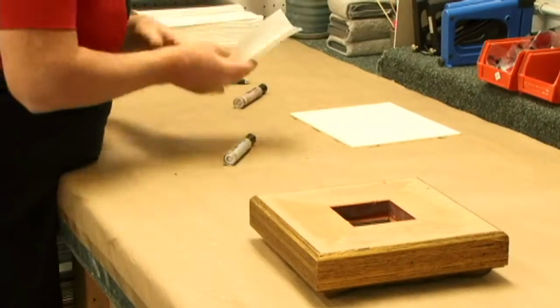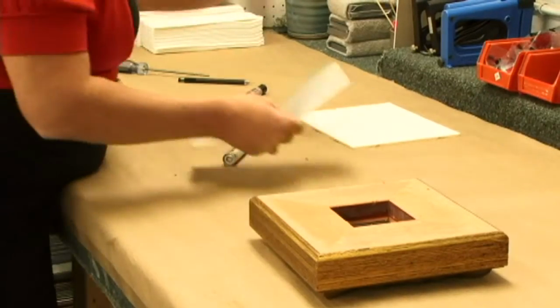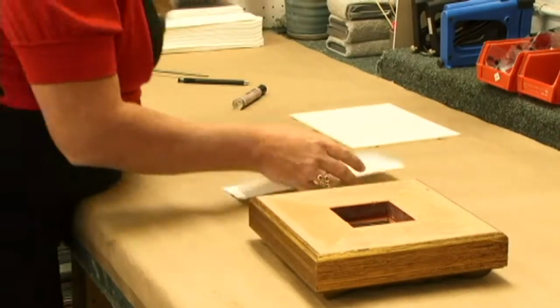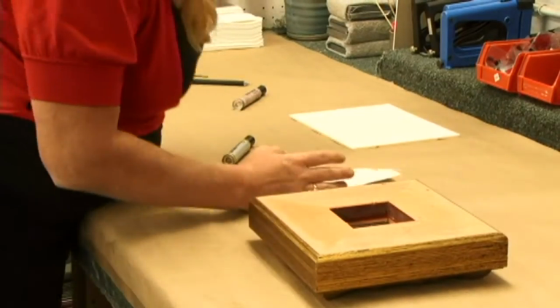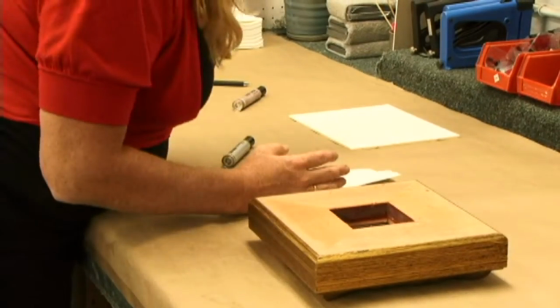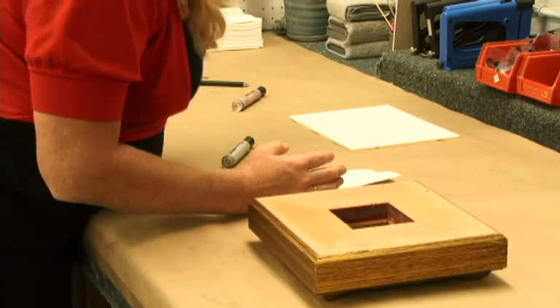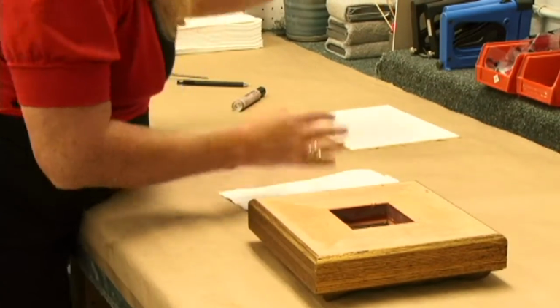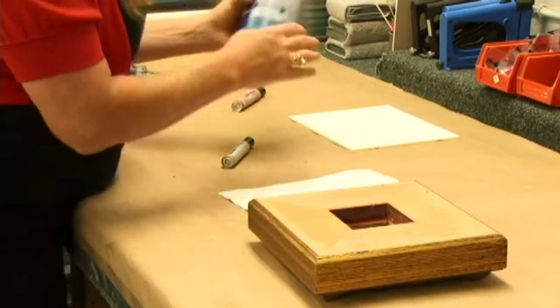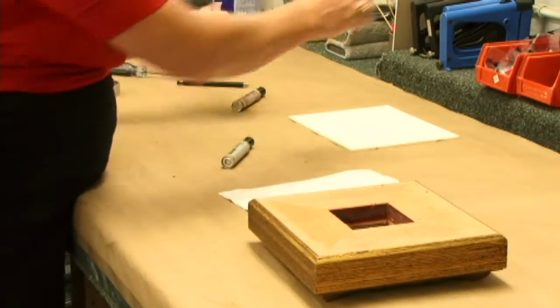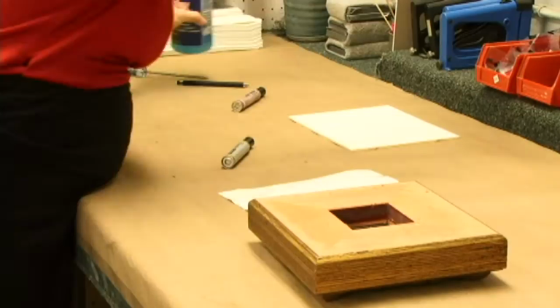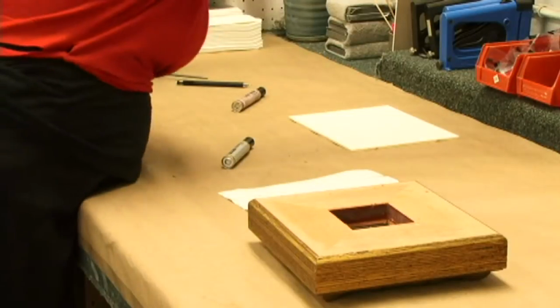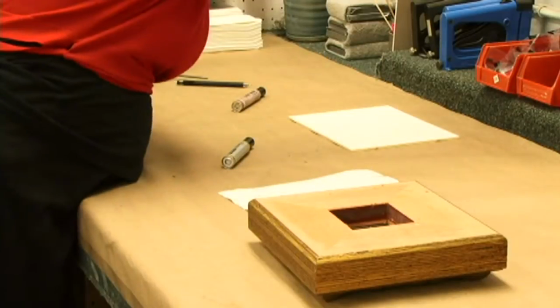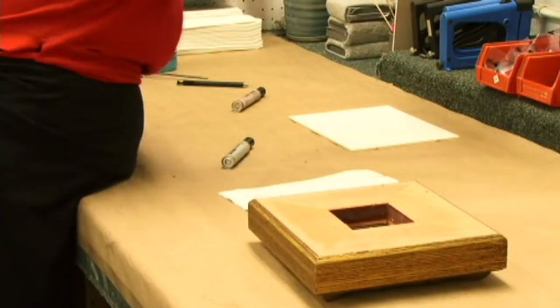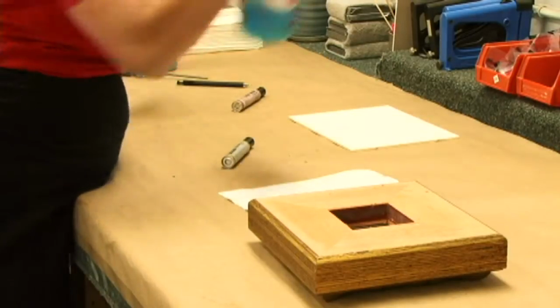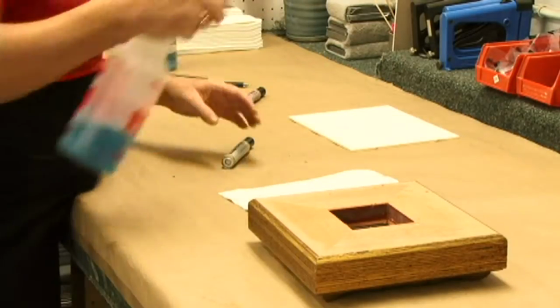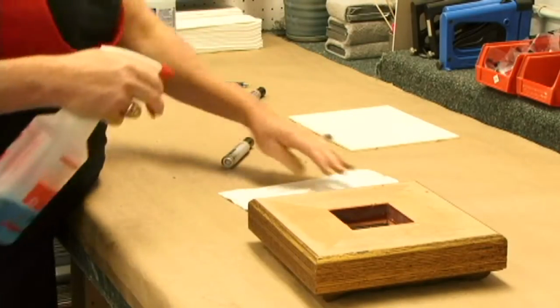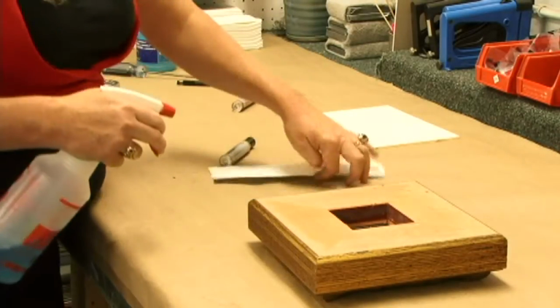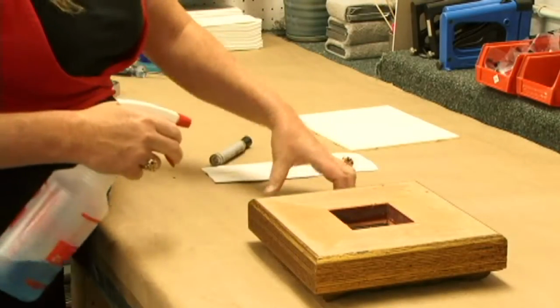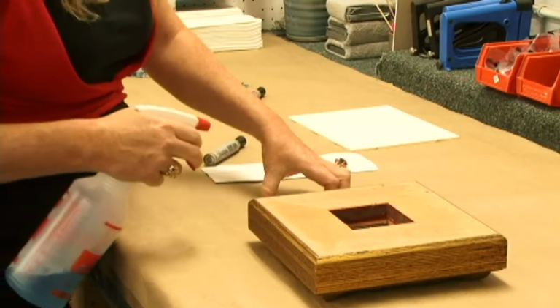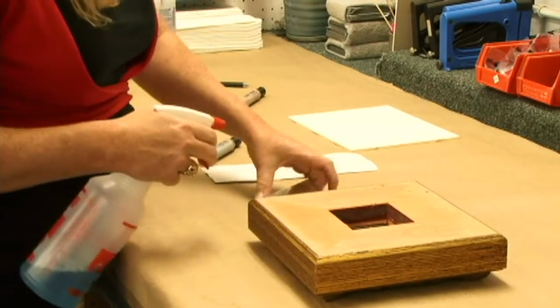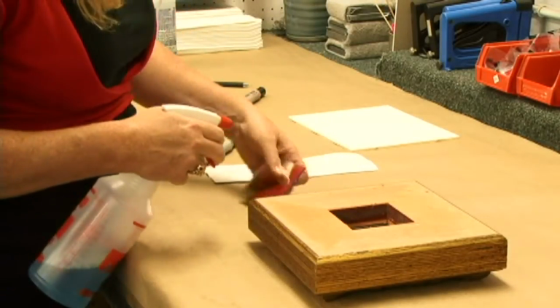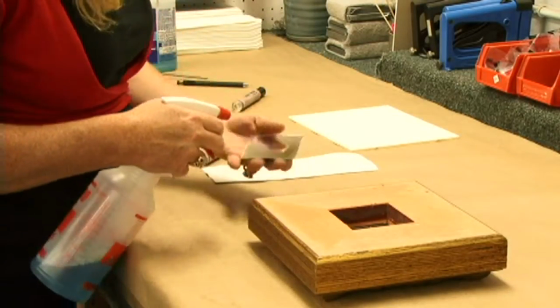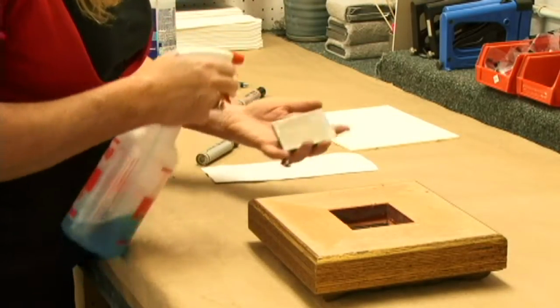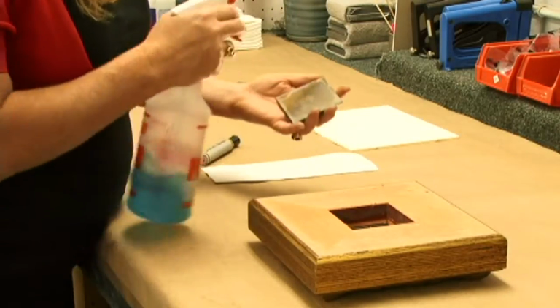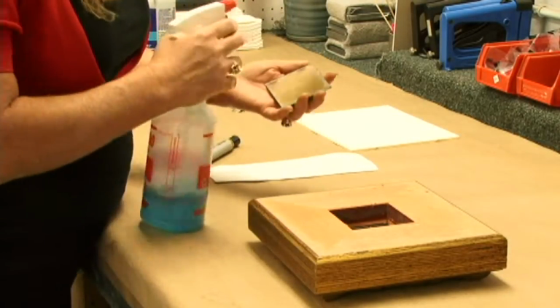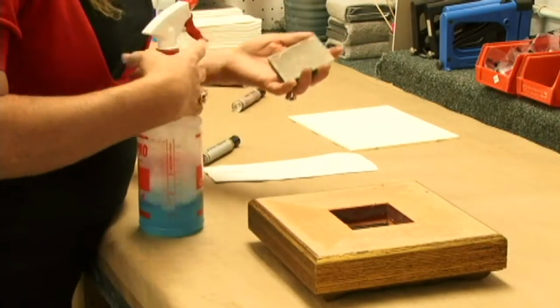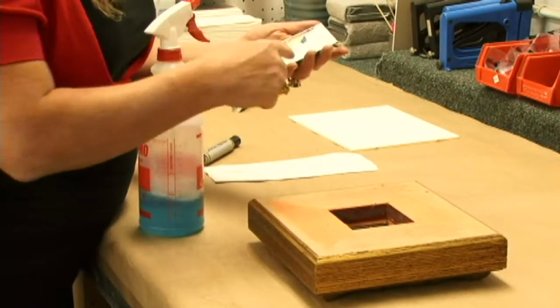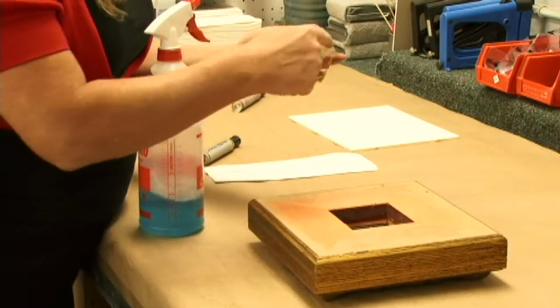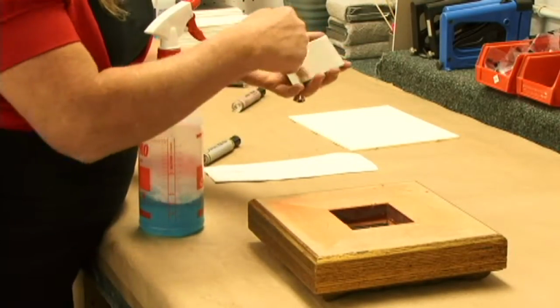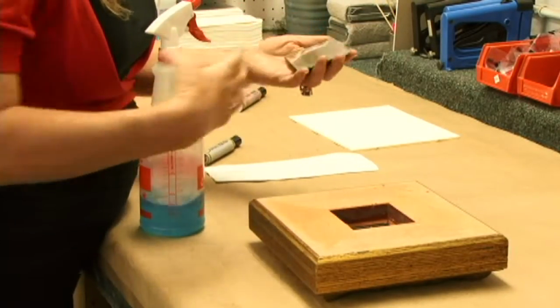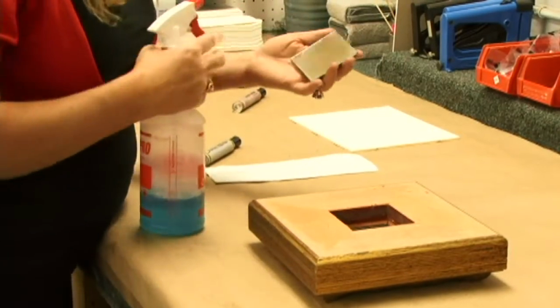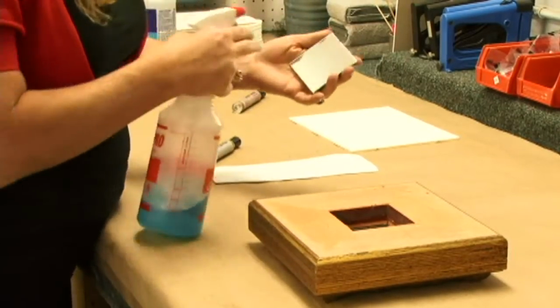It's nice to go ahead and clean the mirror with your glass cleaner, so you can get all the edges clean.